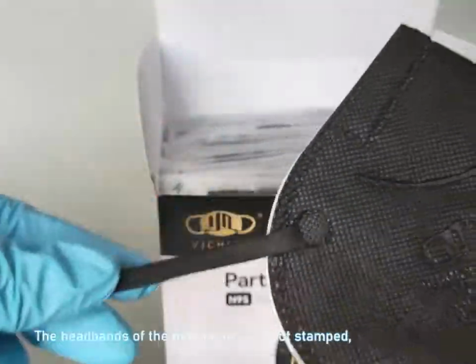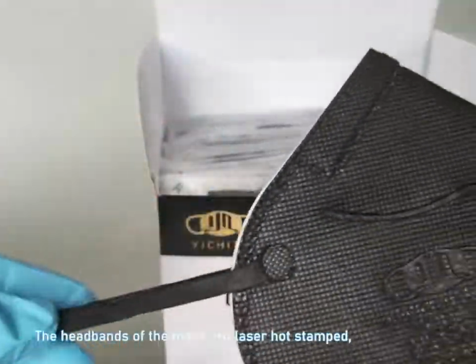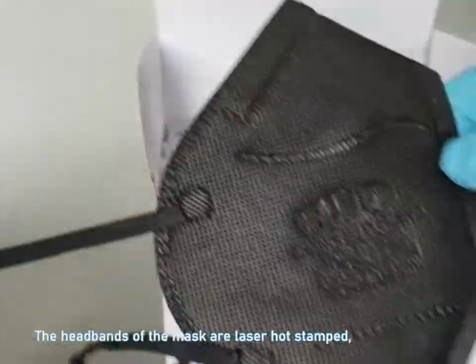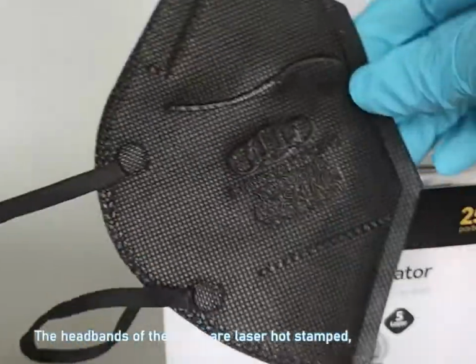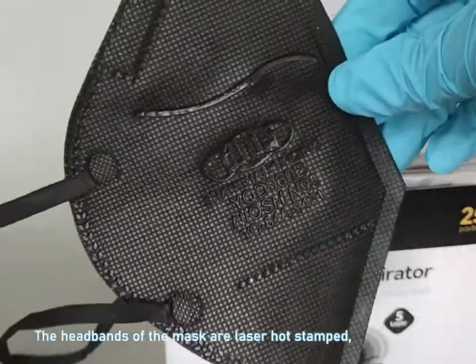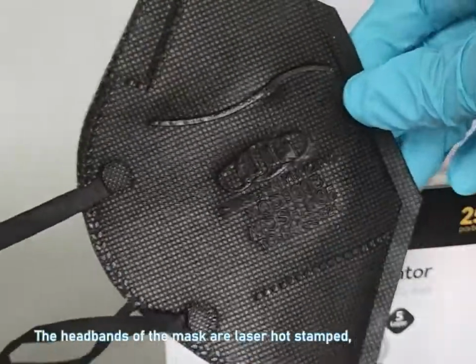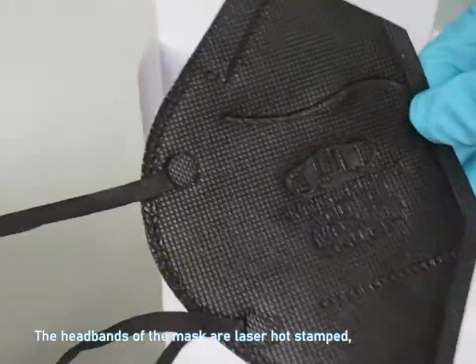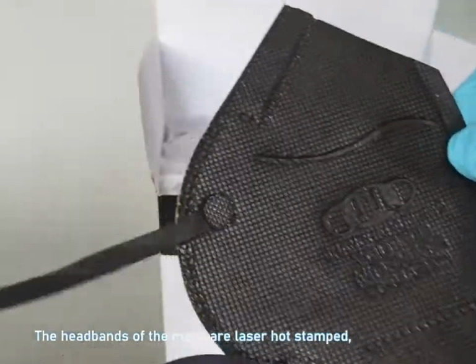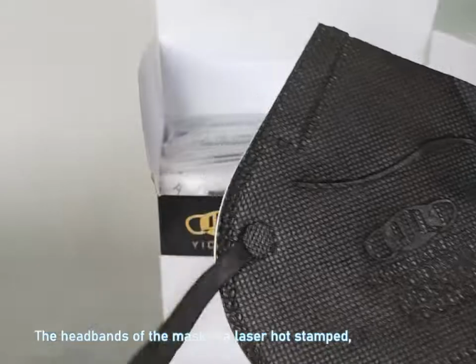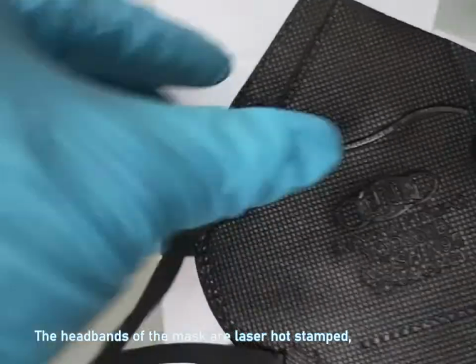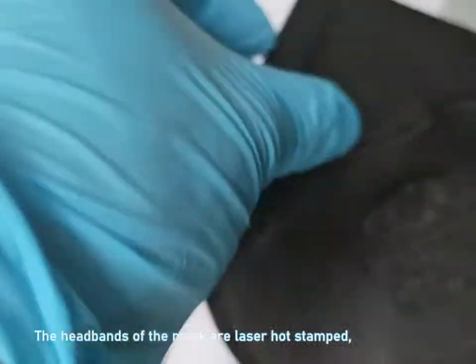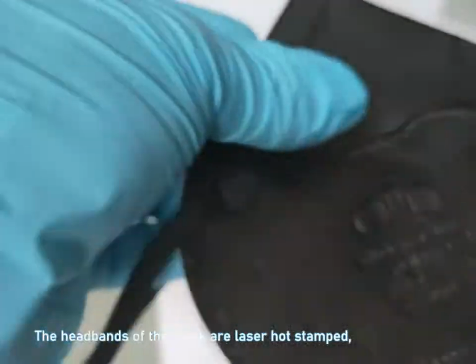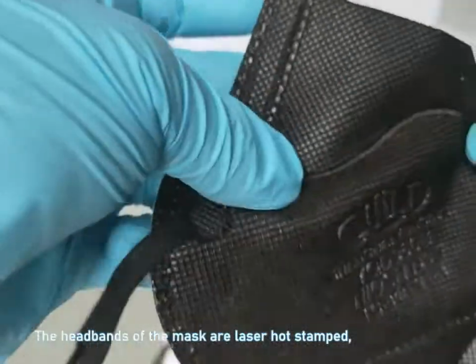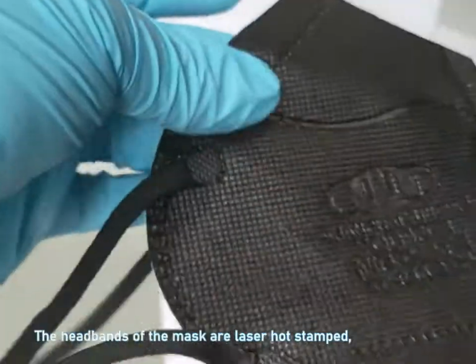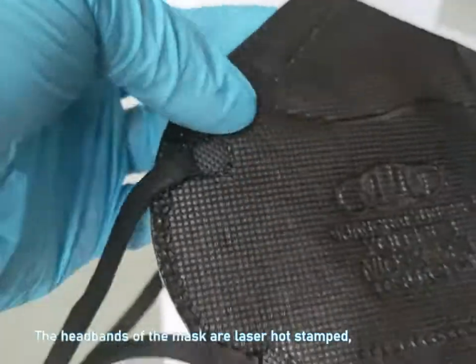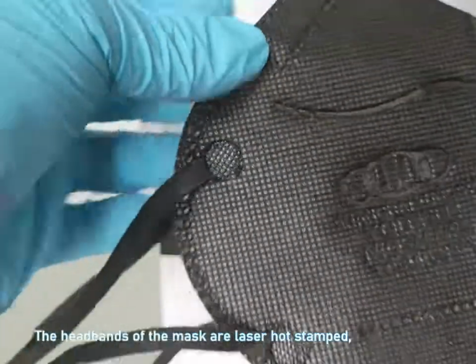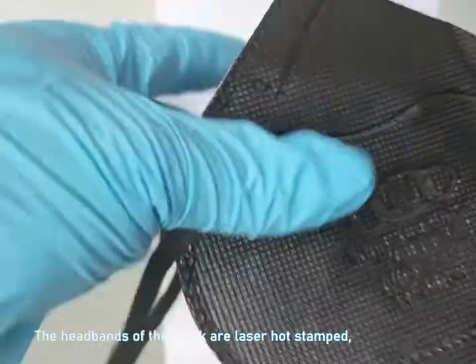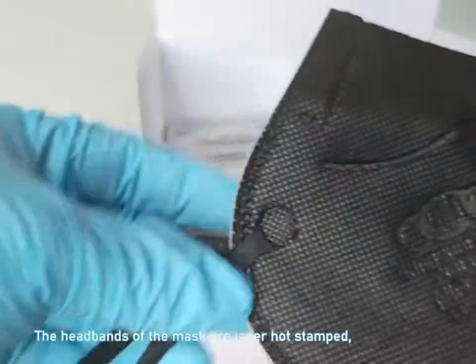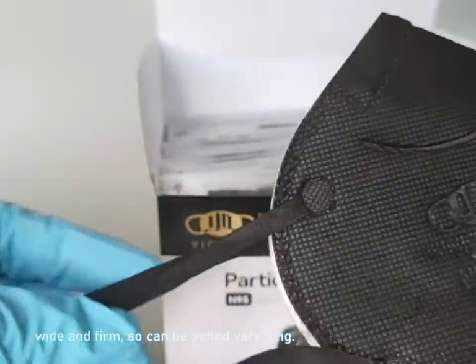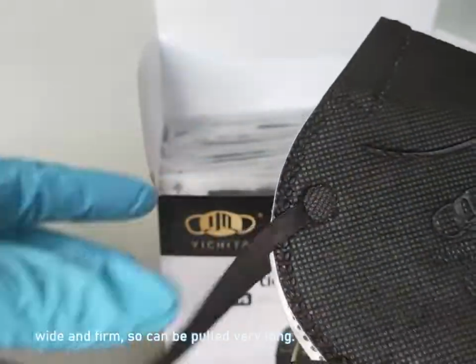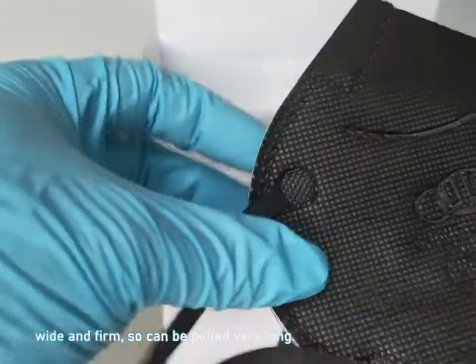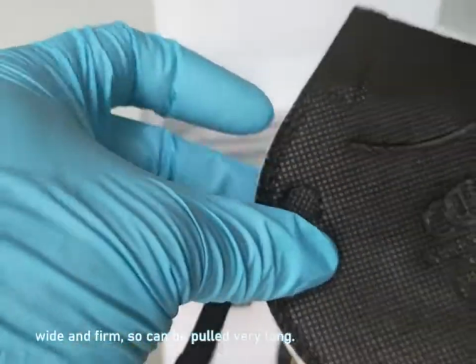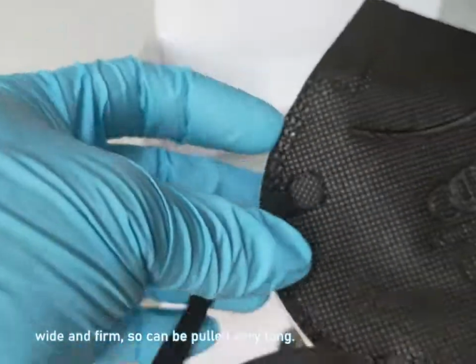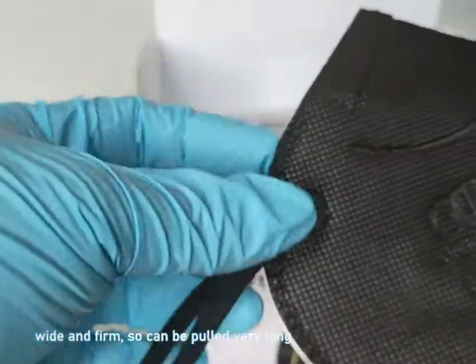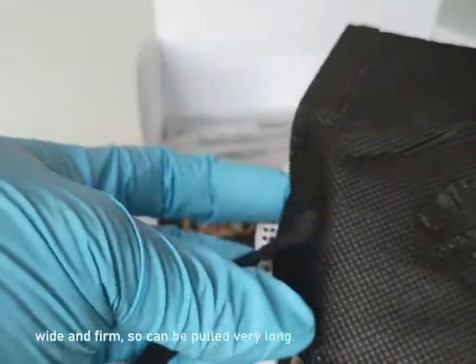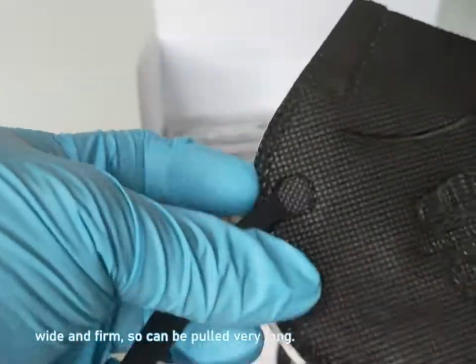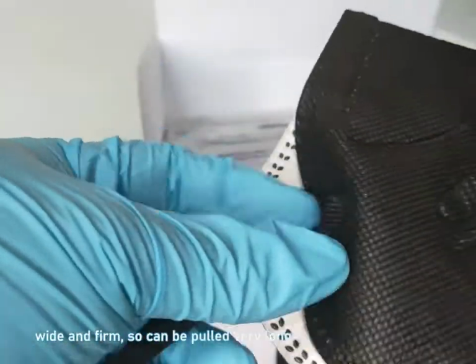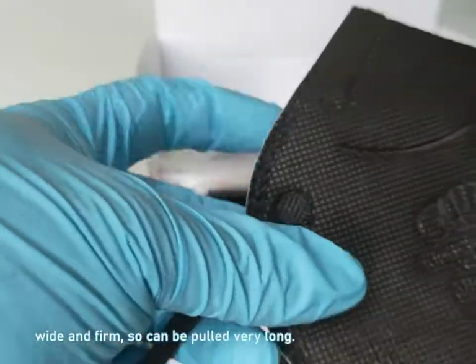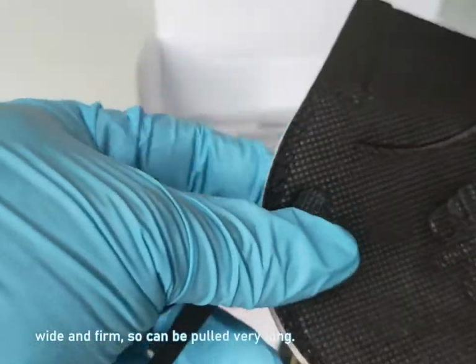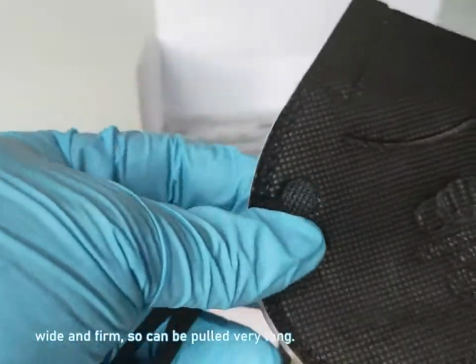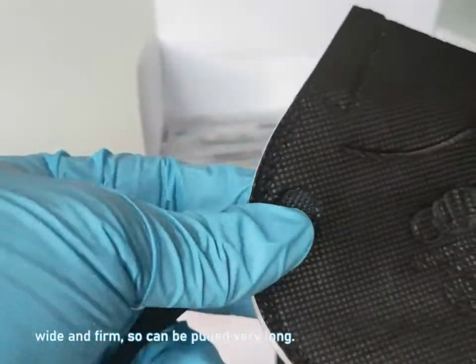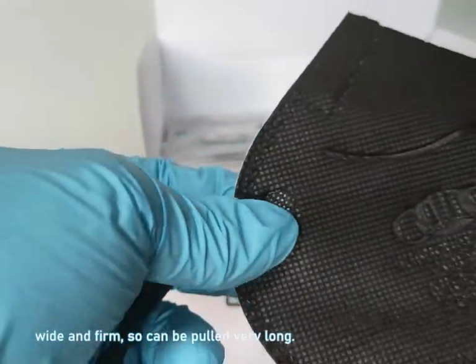The headbands of the mask are laser hot stamped — wide and firm, so they can be pulled very long.